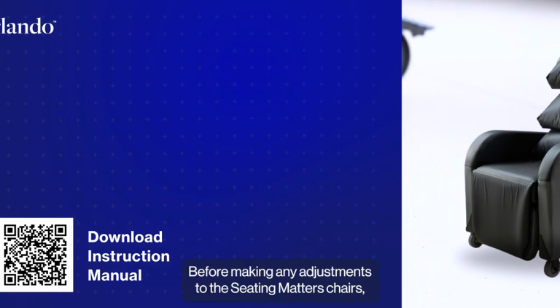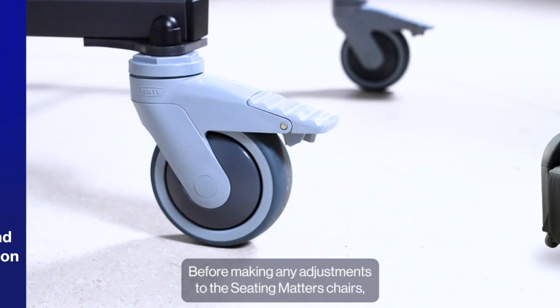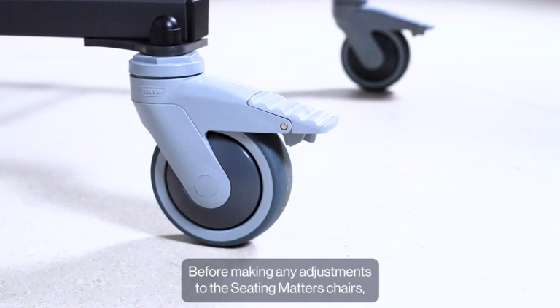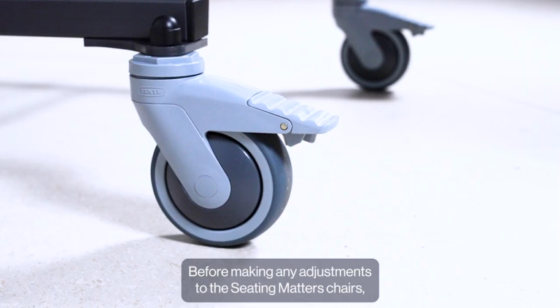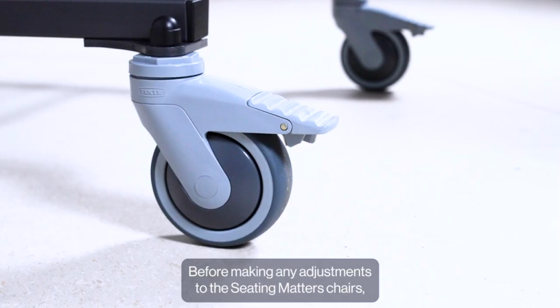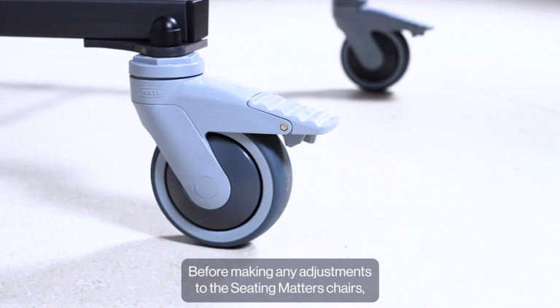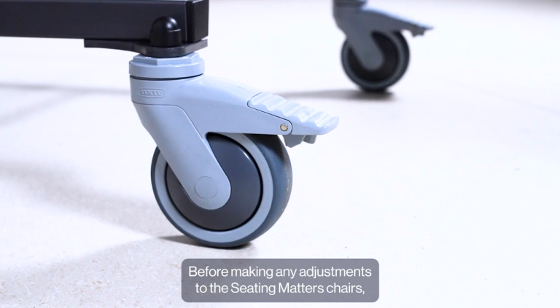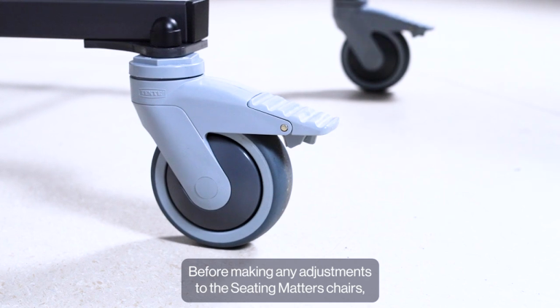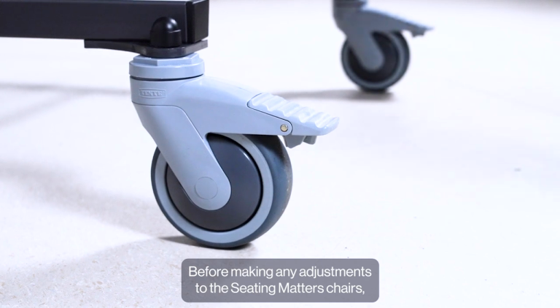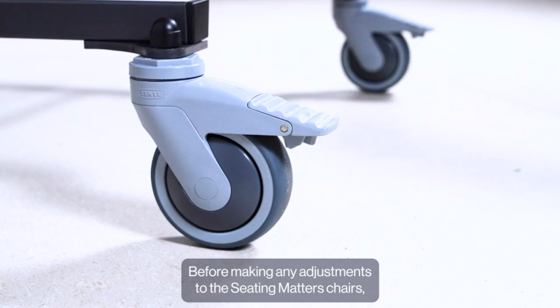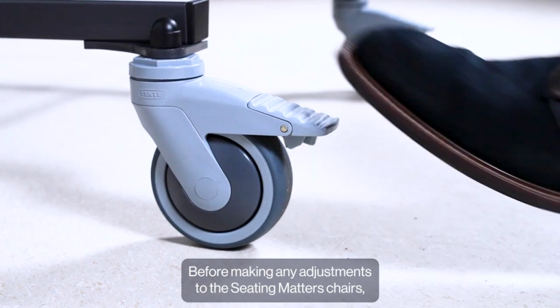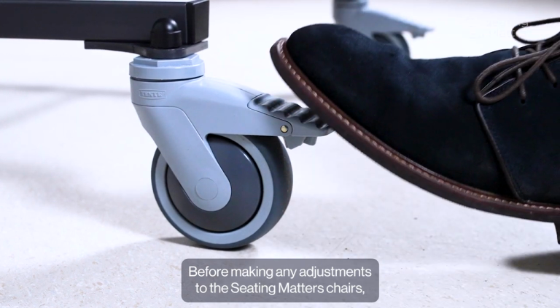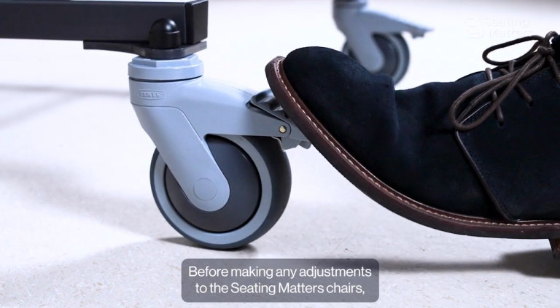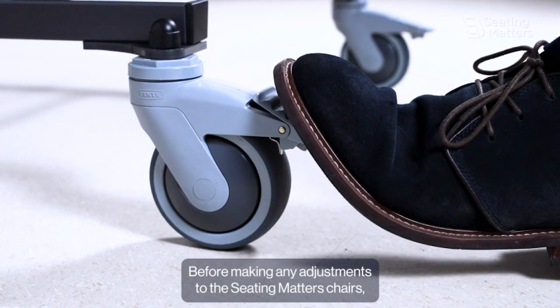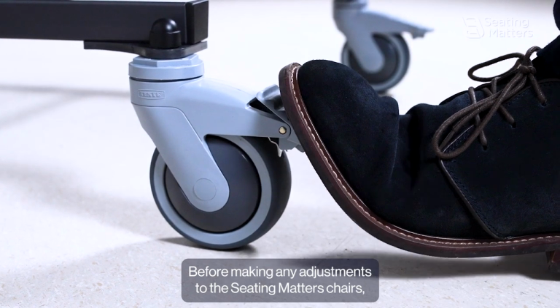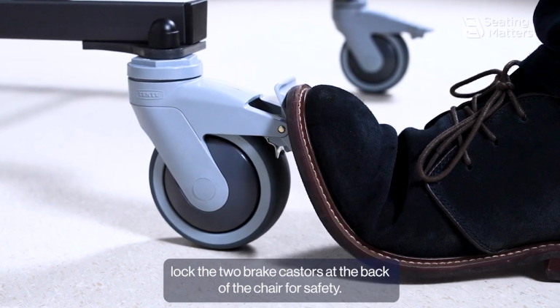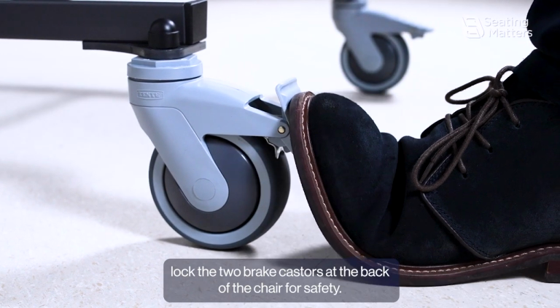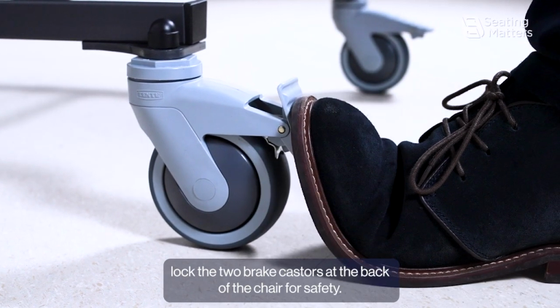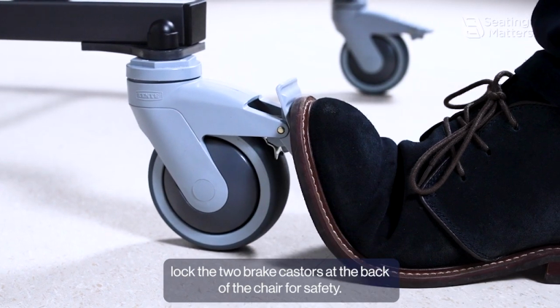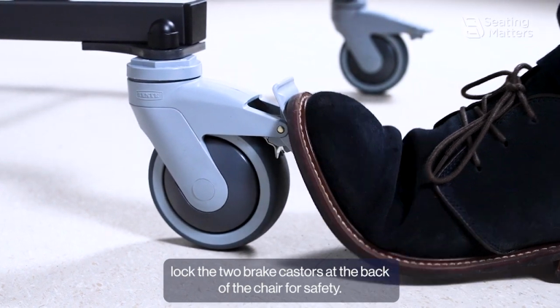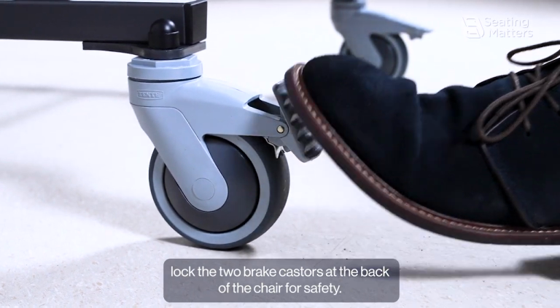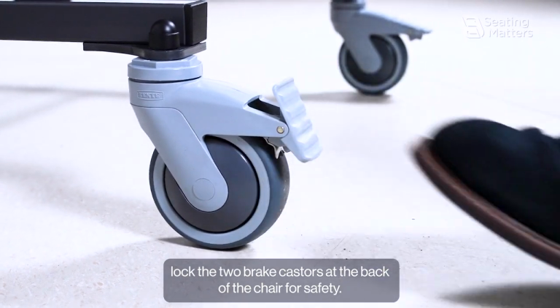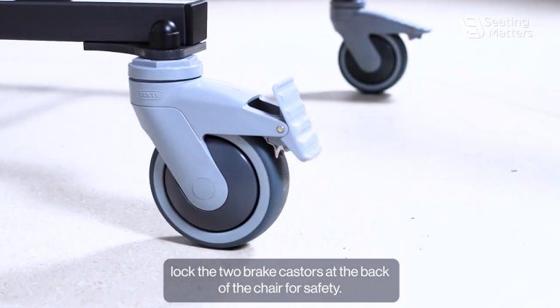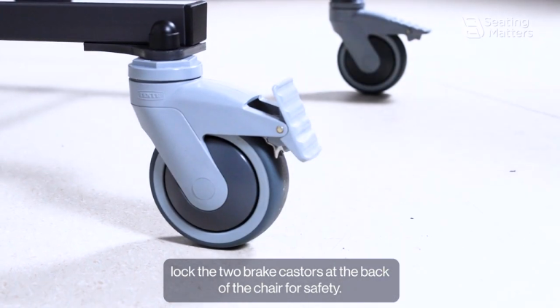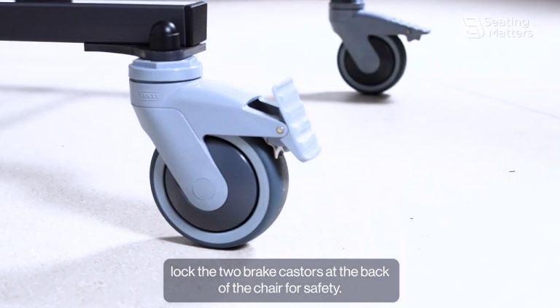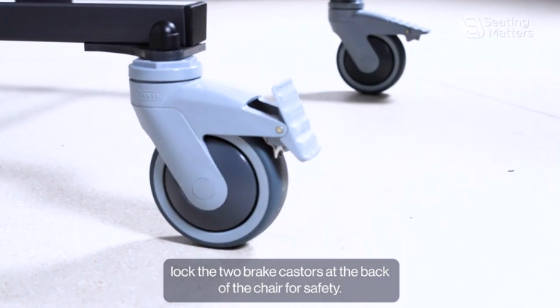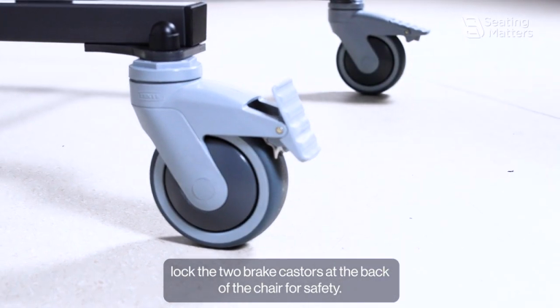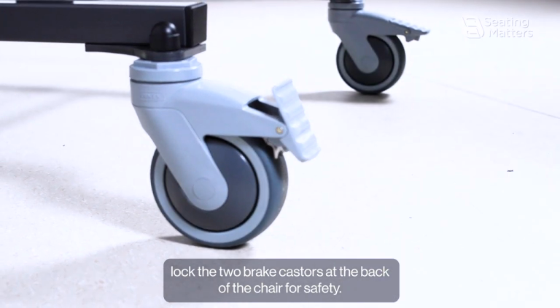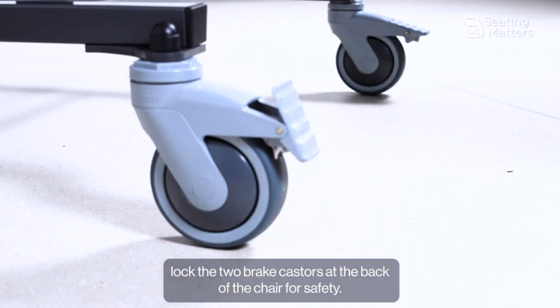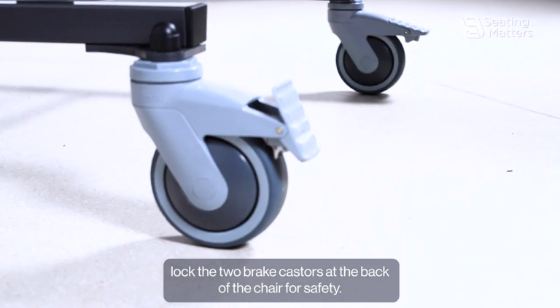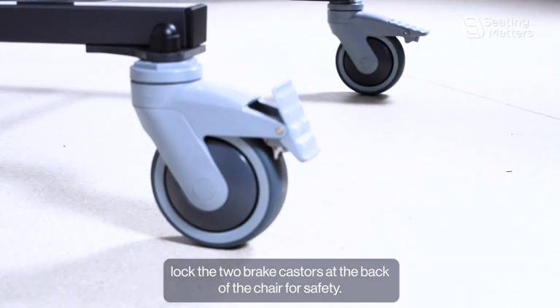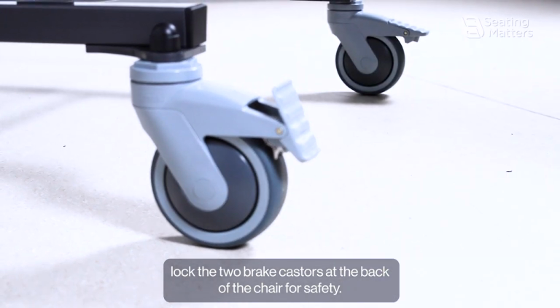Before making any adjustments to the seat on the Matters chair, lock the two brake casters at the back of the chair for safety.